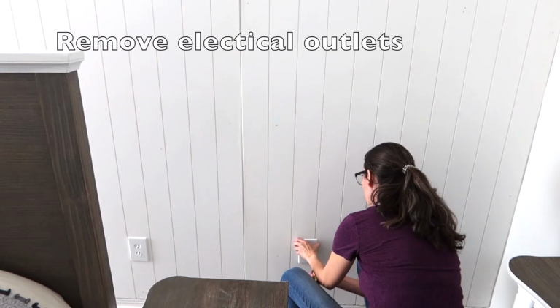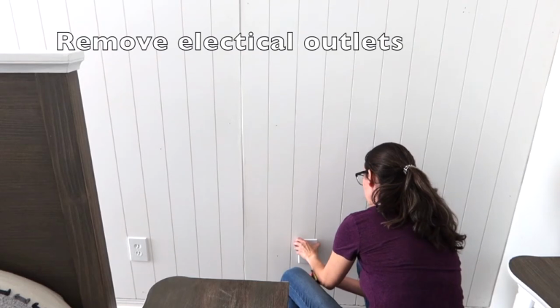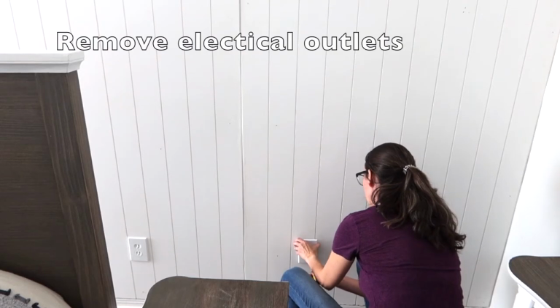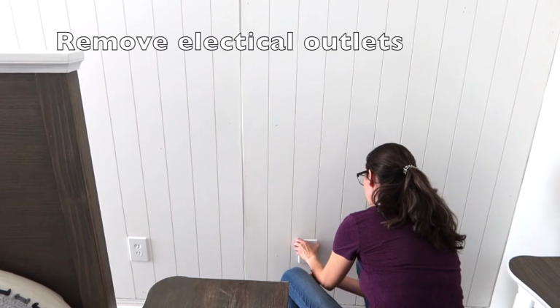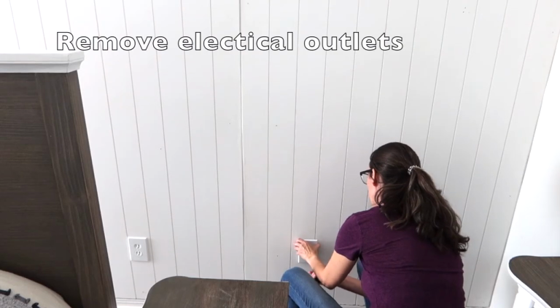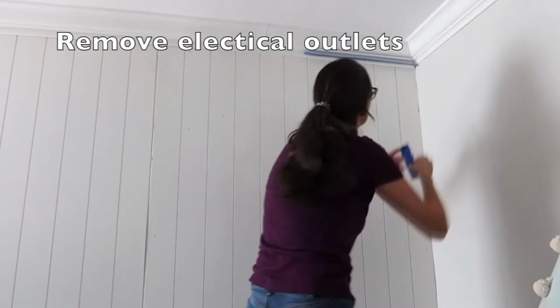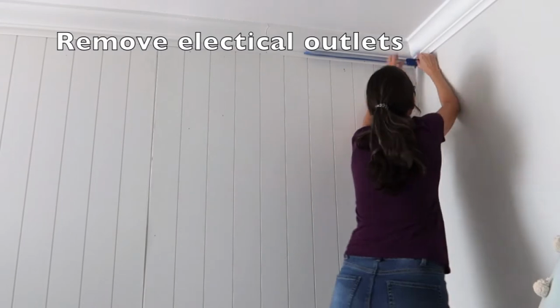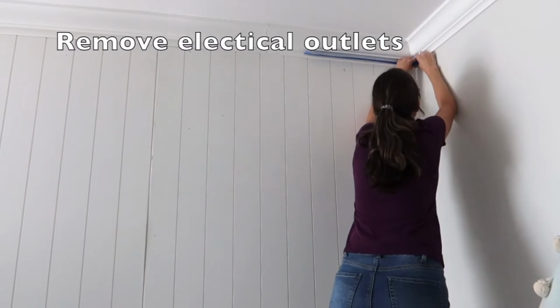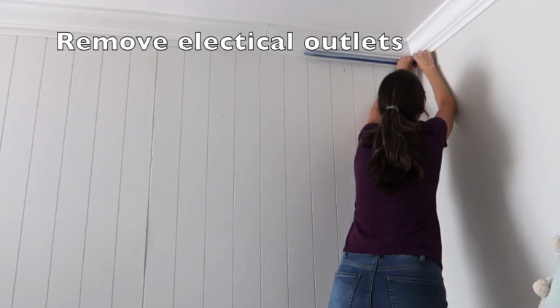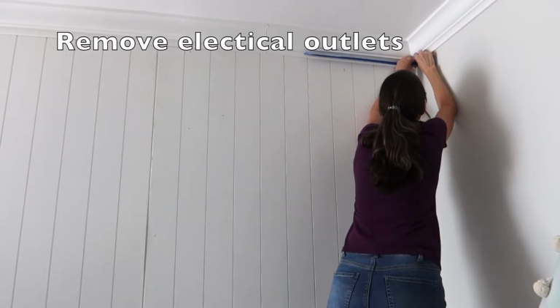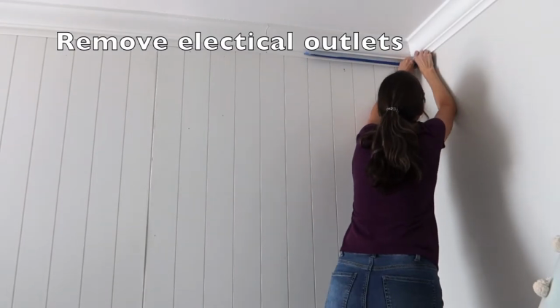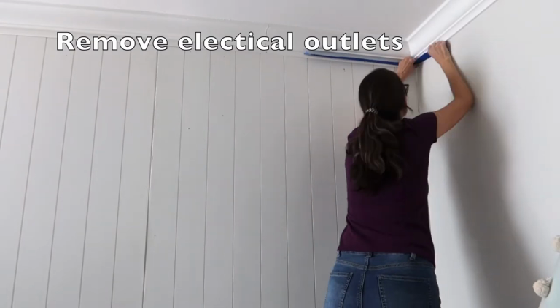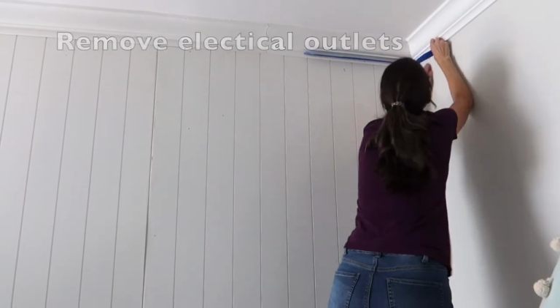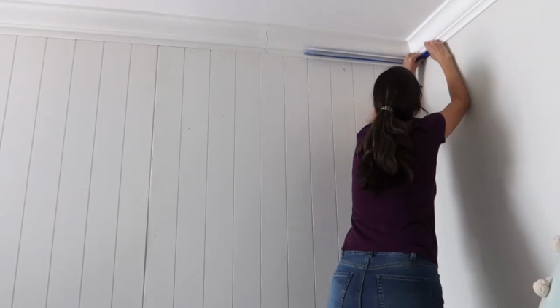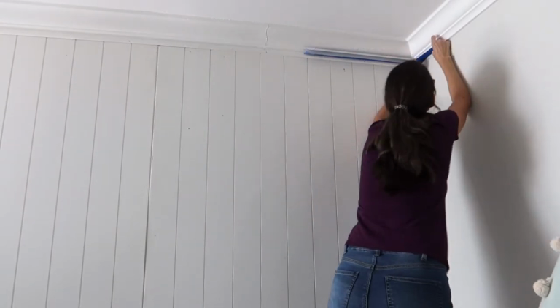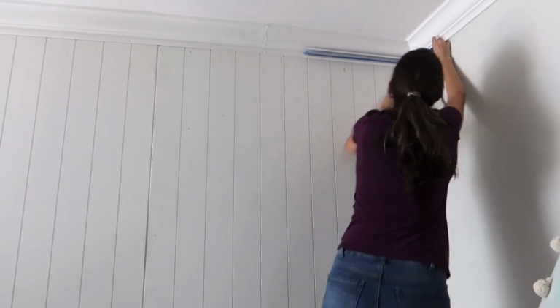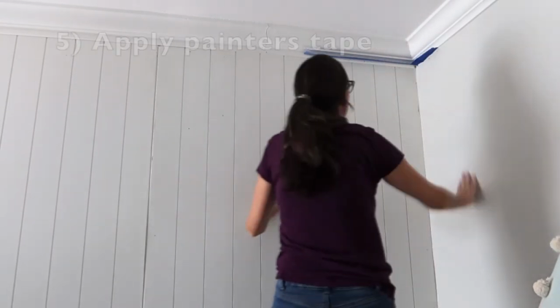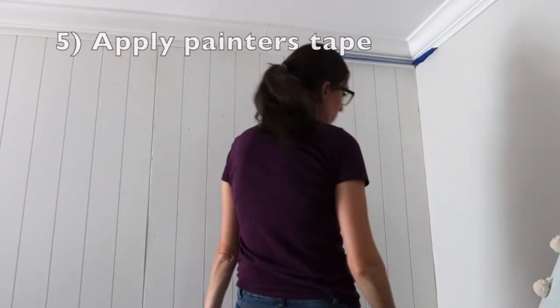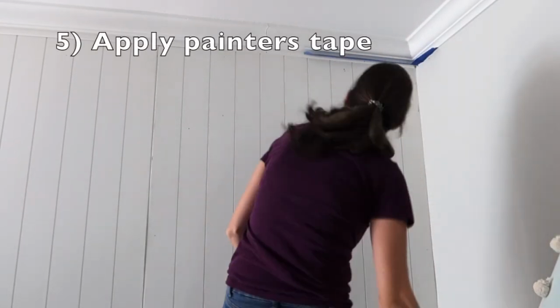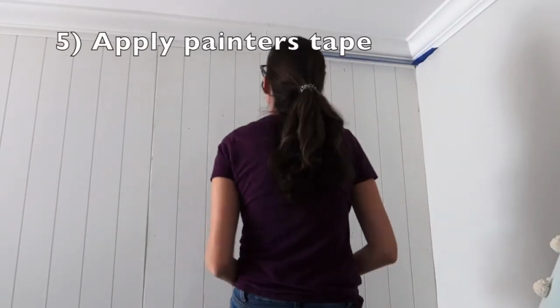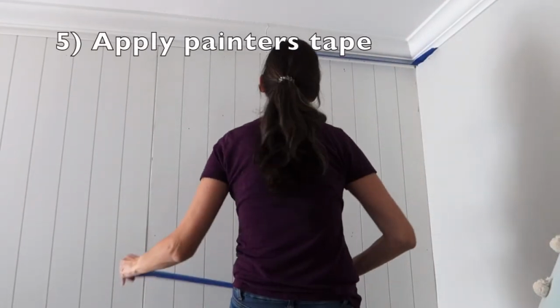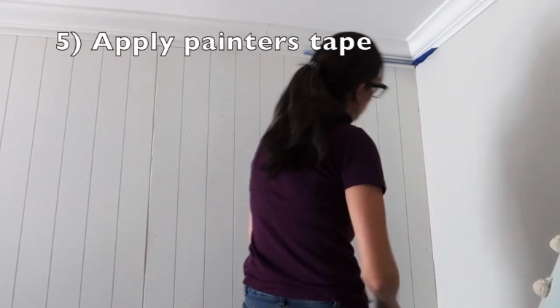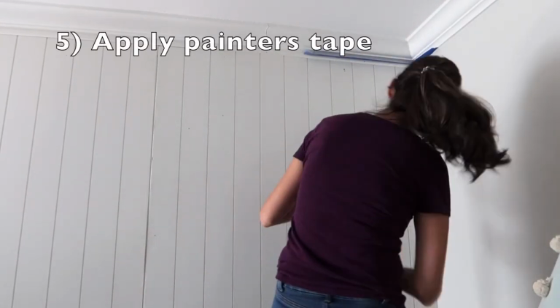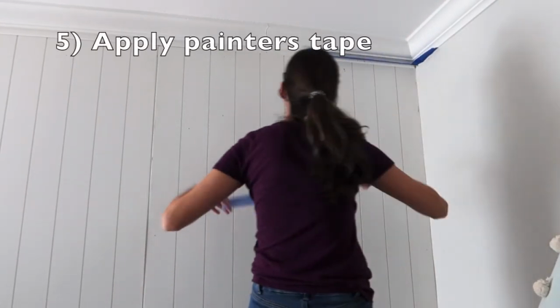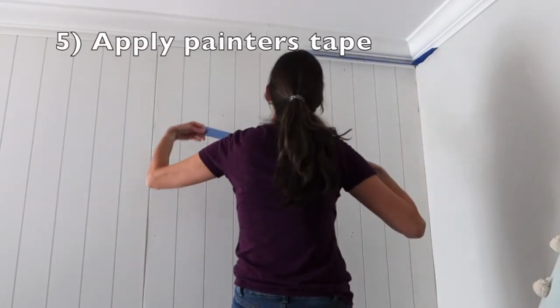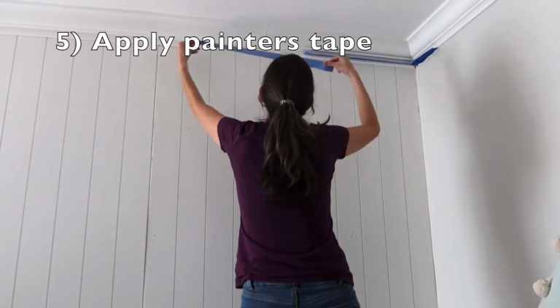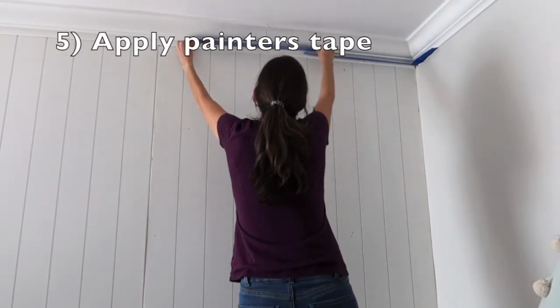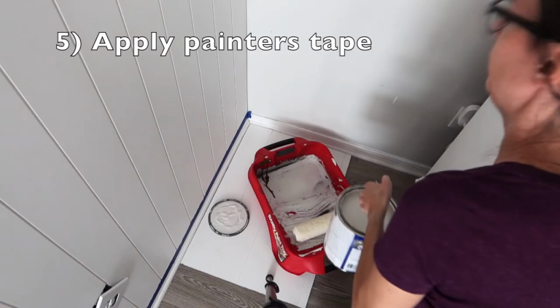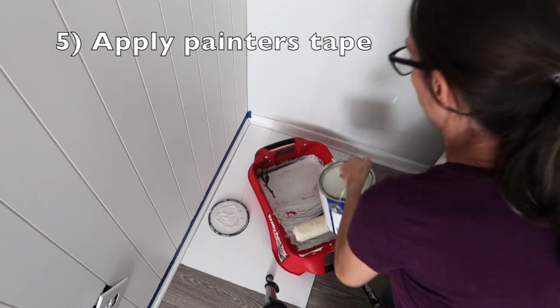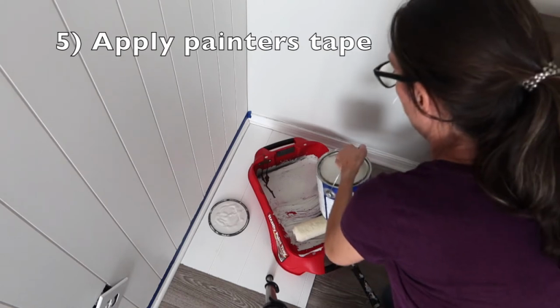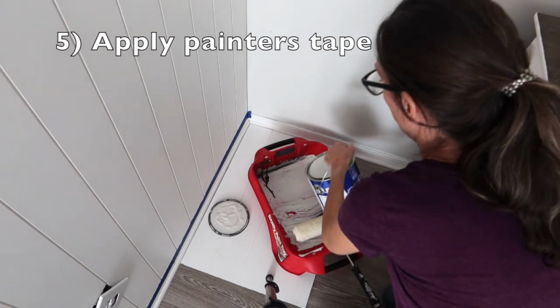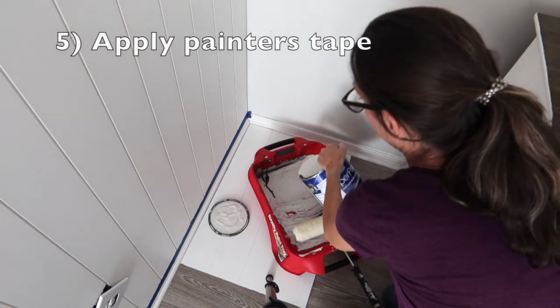The next thing you're going to do is remove your electrical outlets. And the last thing you're going to do is put up your painter's tape. Once the painter's tape is up, it's time to paint.